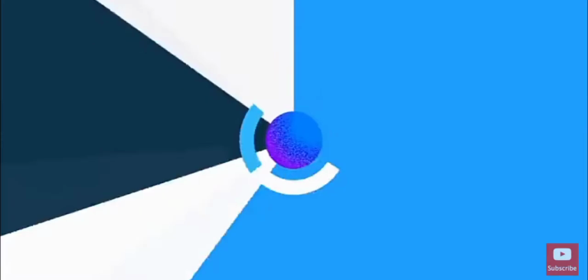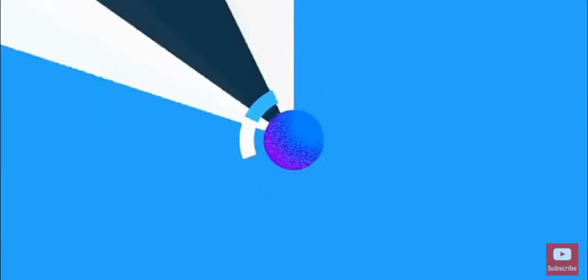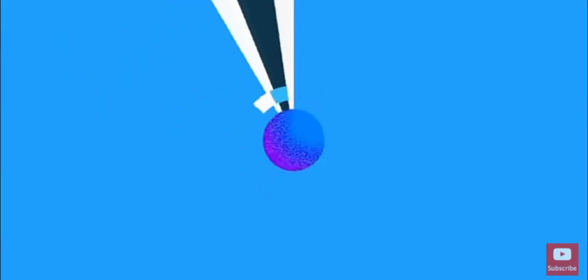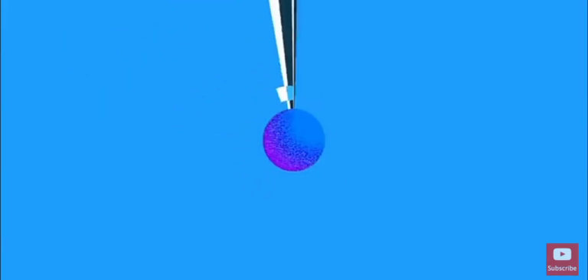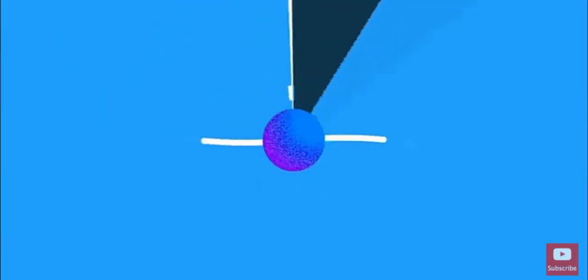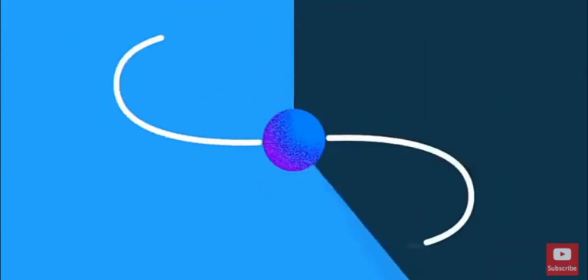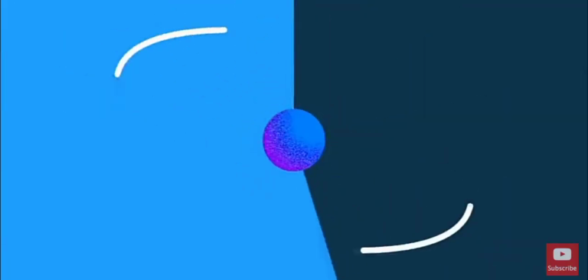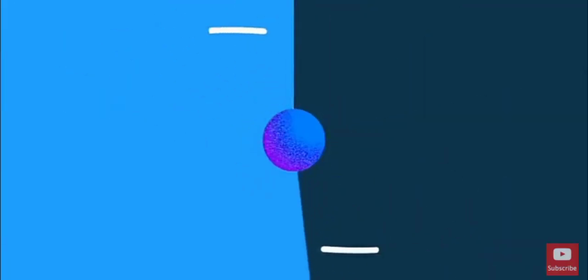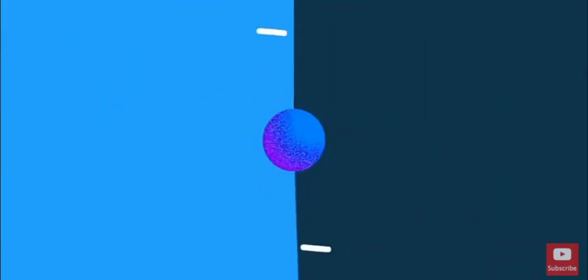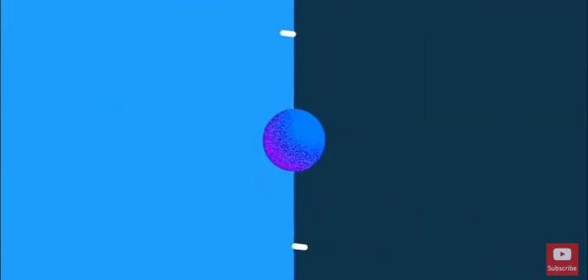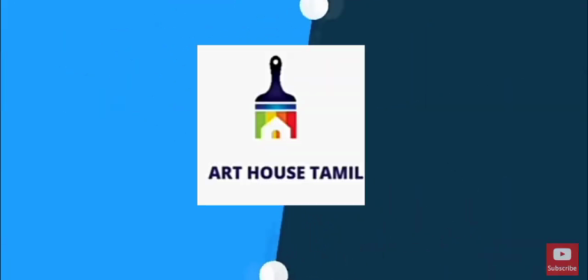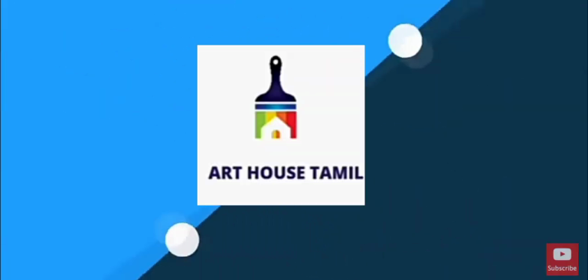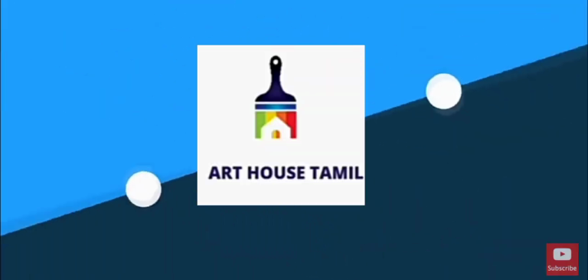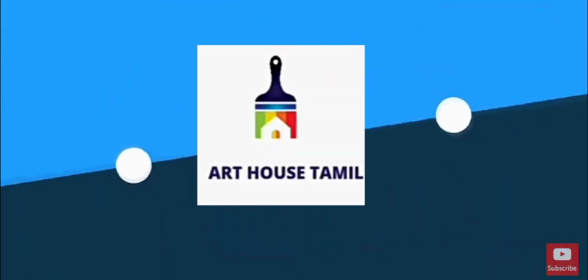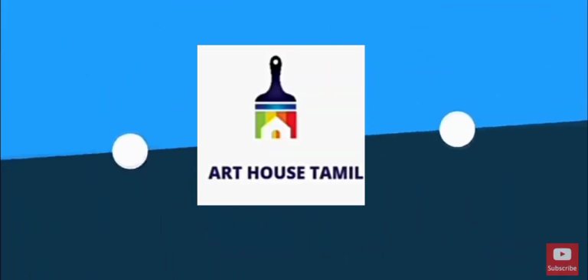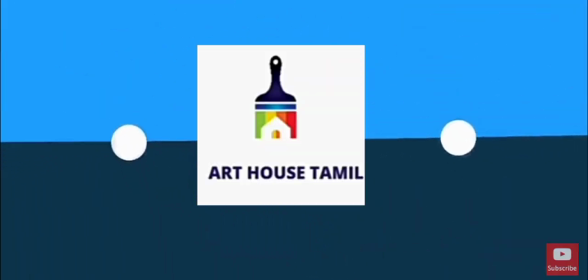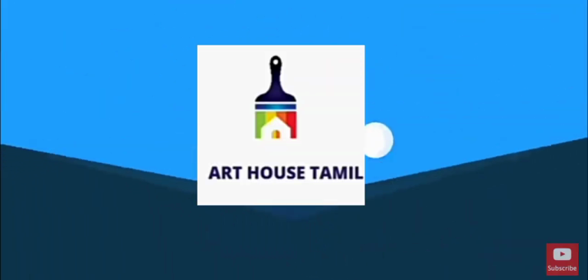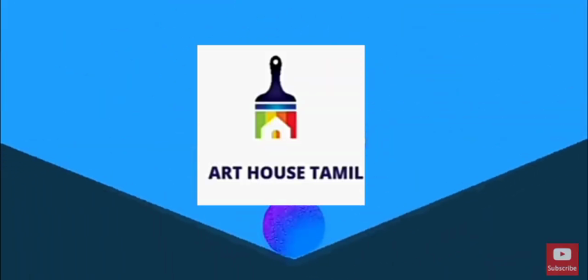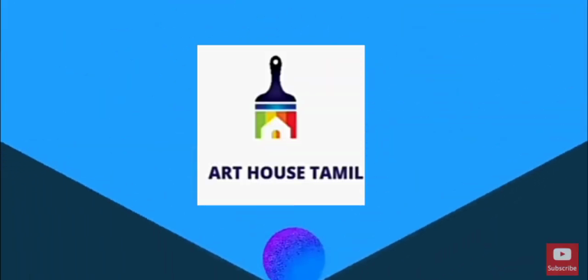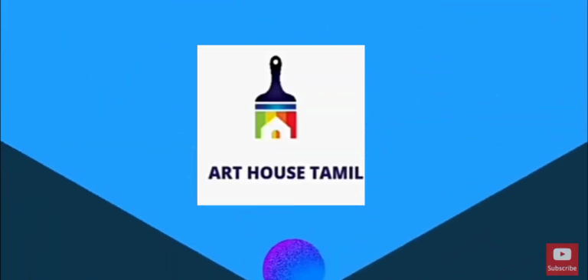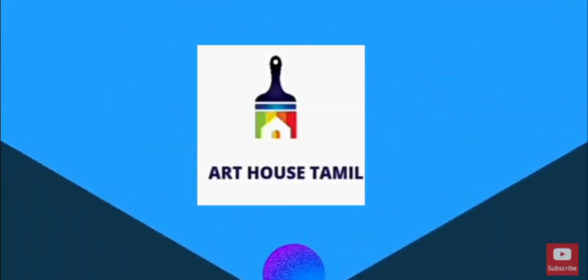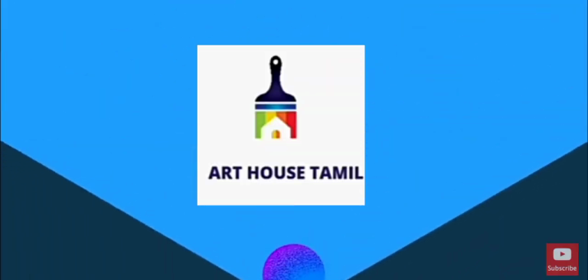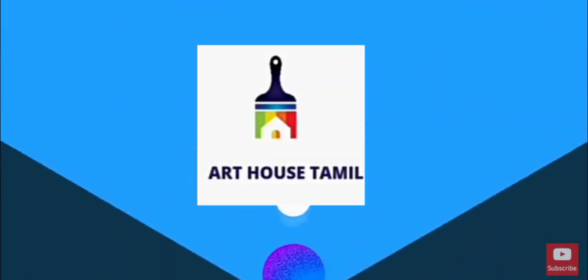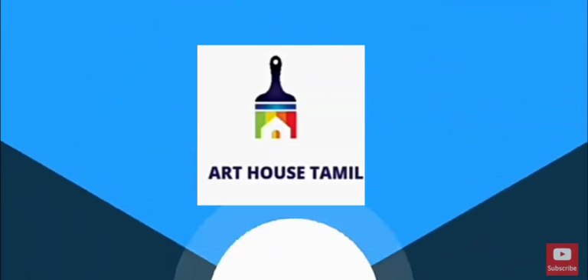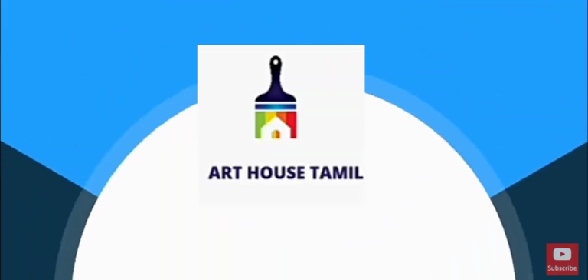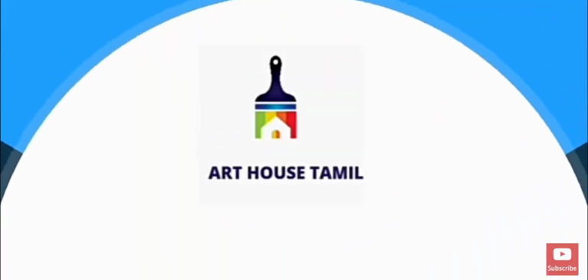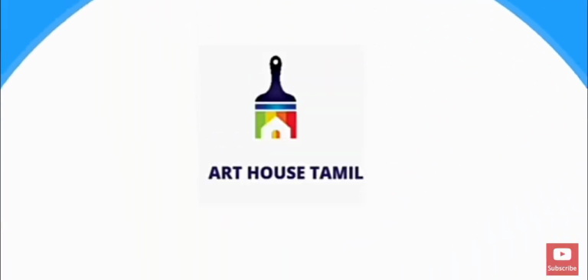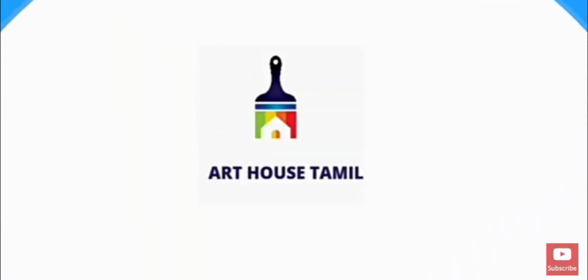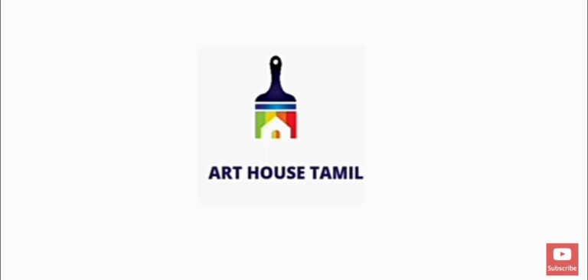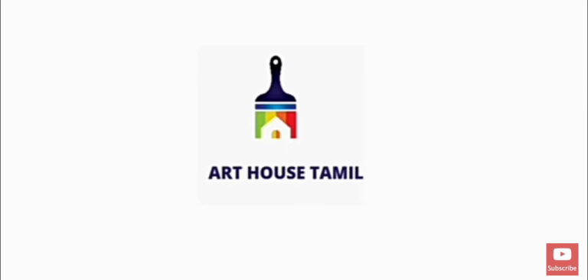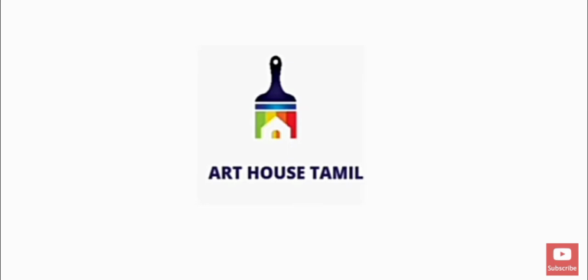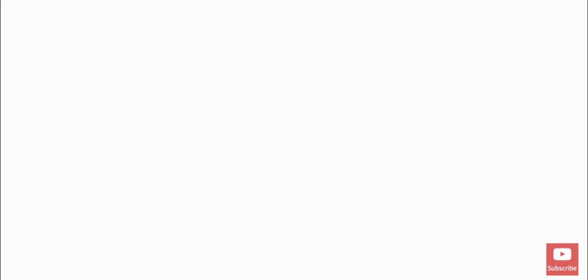Hey guys! Welcome to Art House Tamil! This is a small craft in our channel.